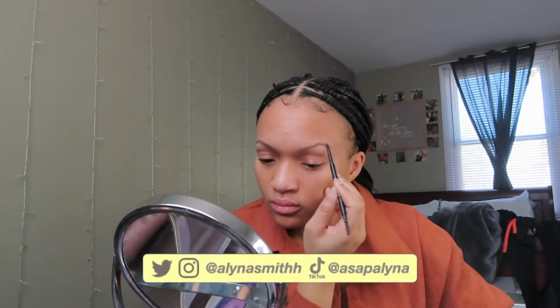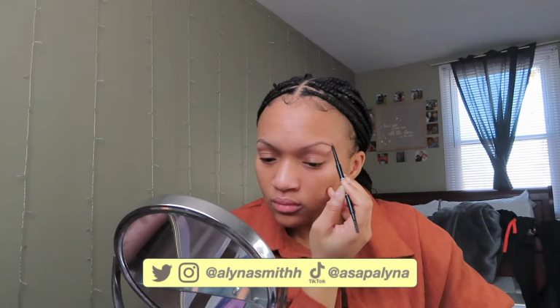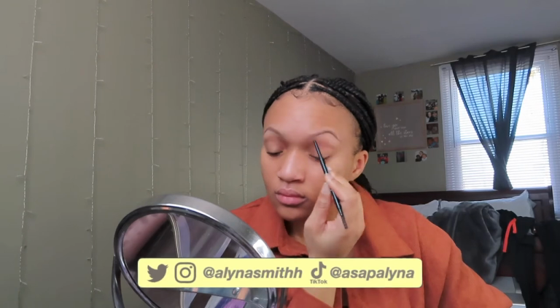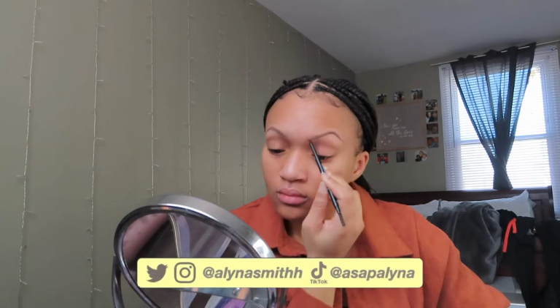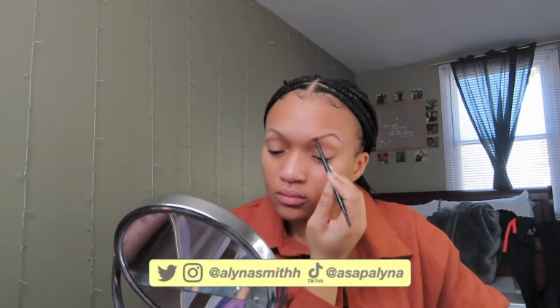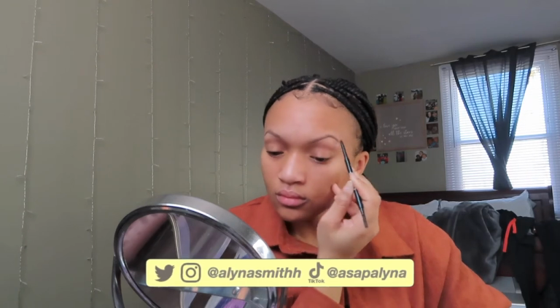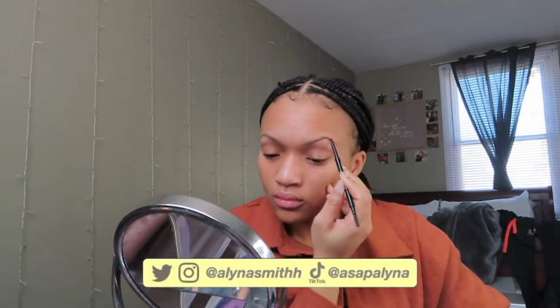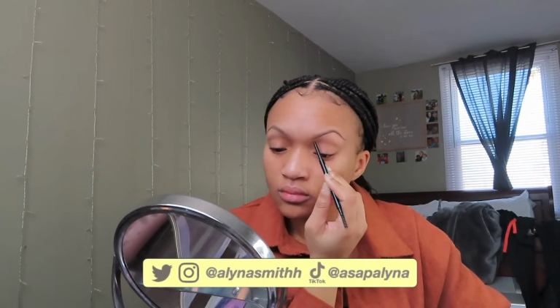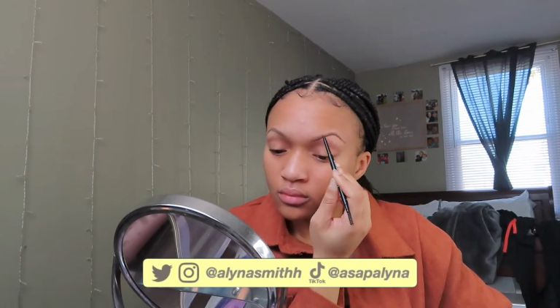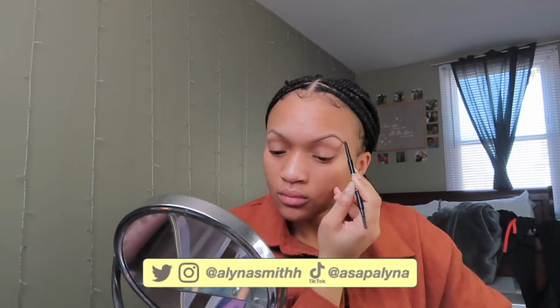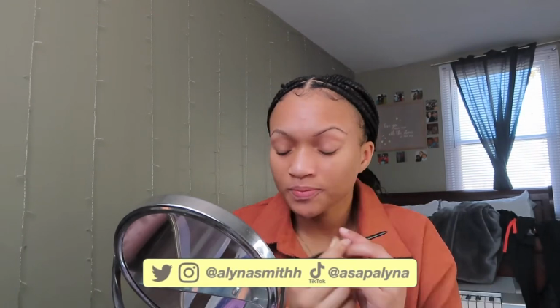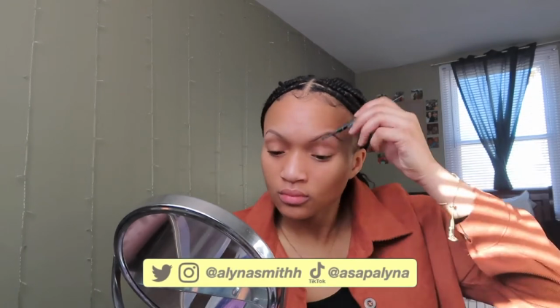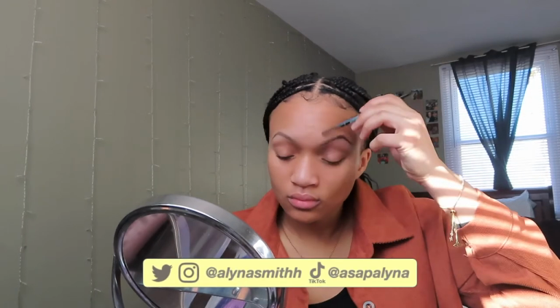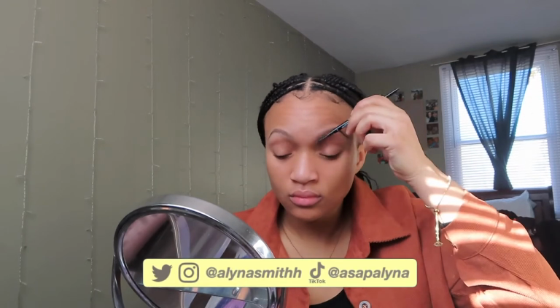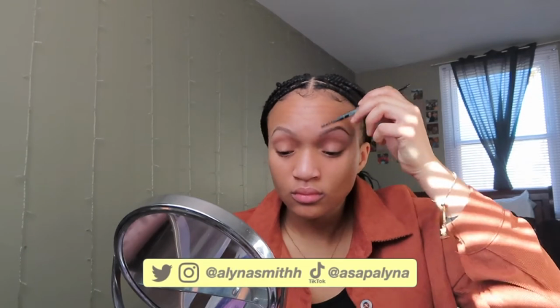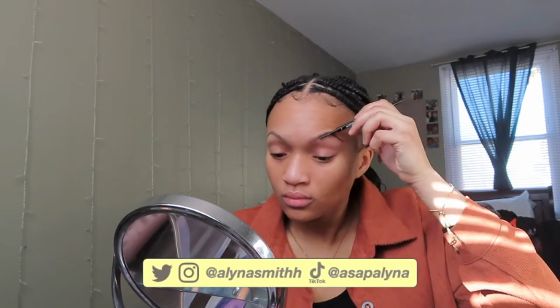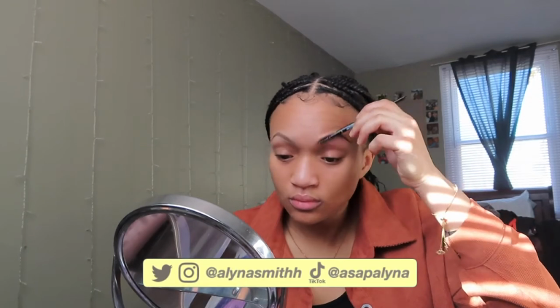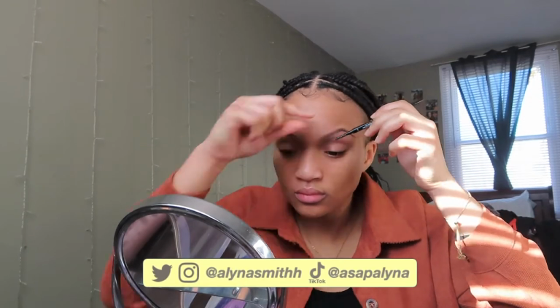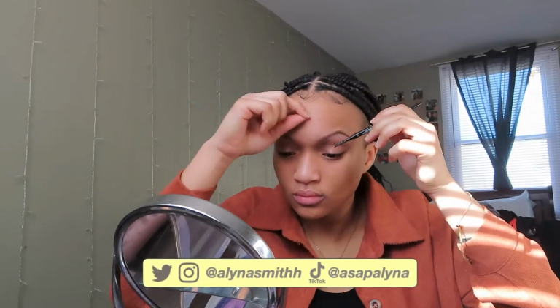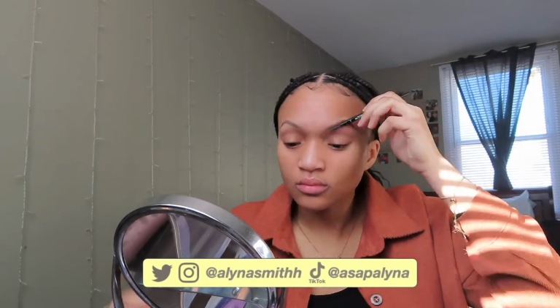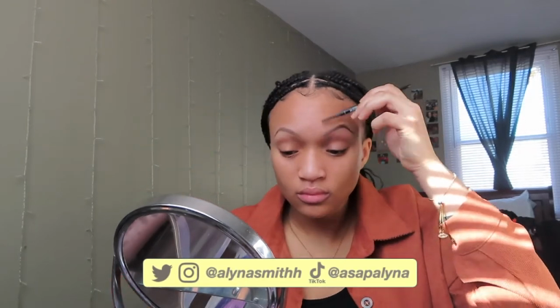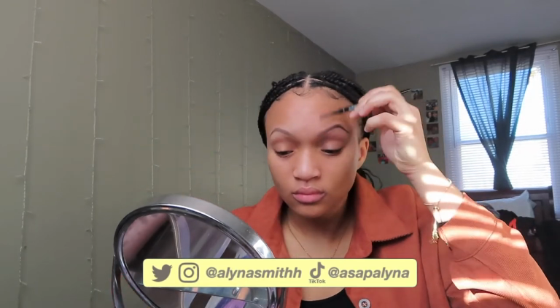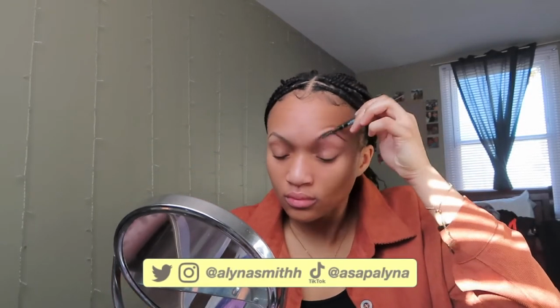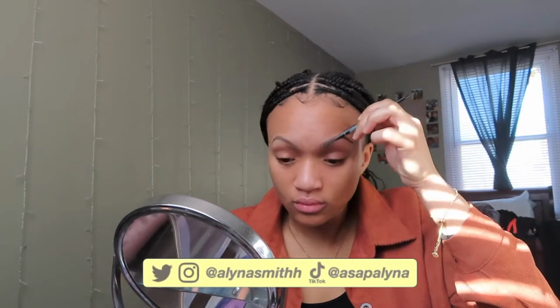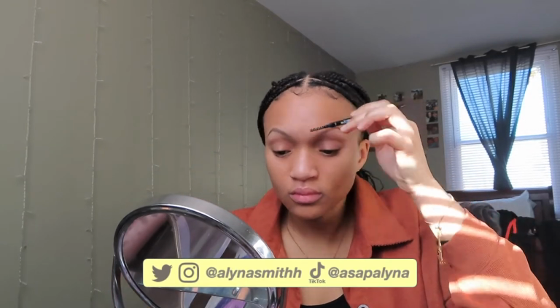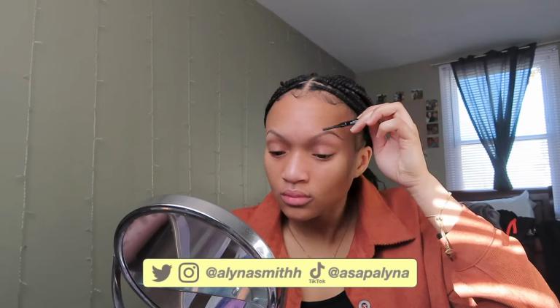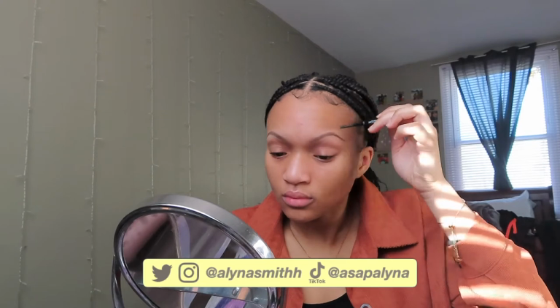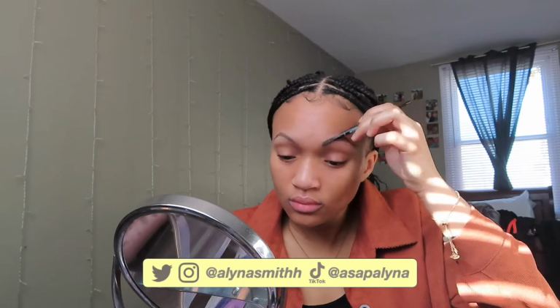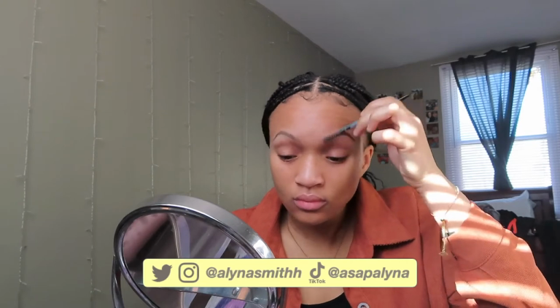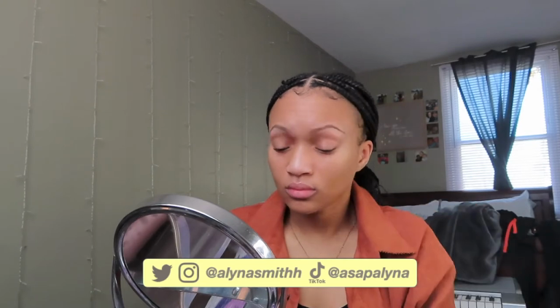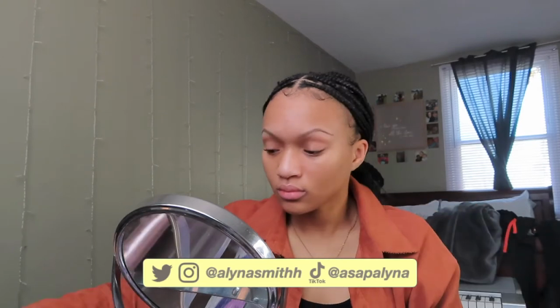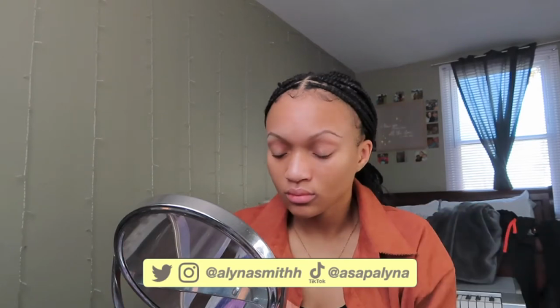So the first thing I'm going to do is fill in my eyebrows. I use the CoverGirl Ultra Fine Brow Pencil in the shade 705 Rich Brown.